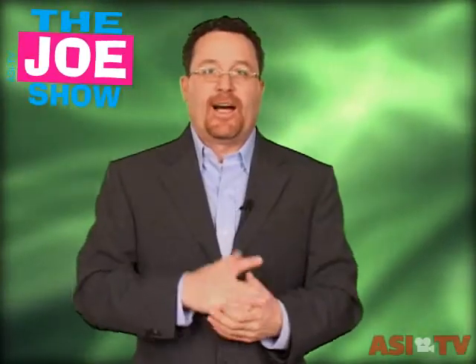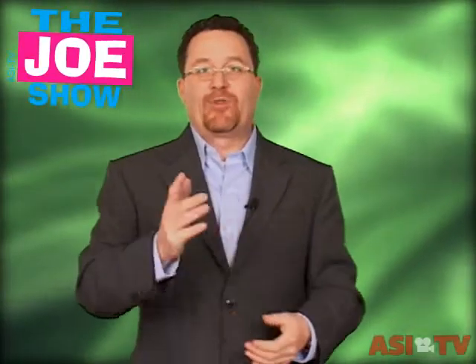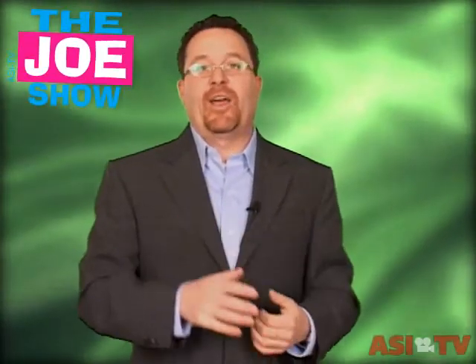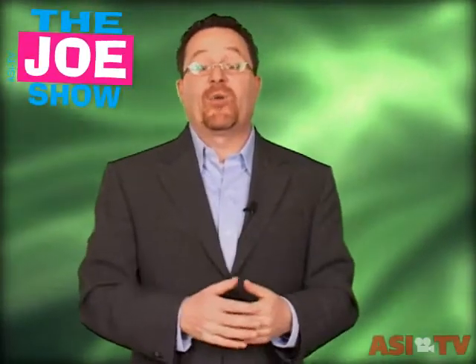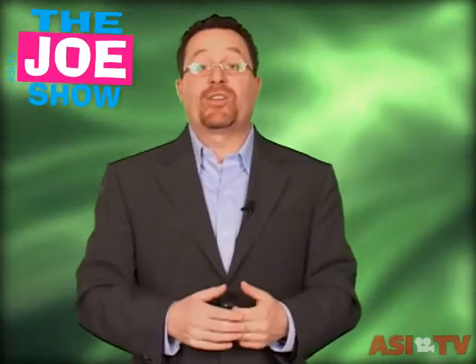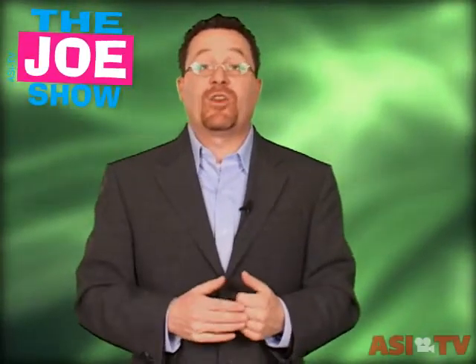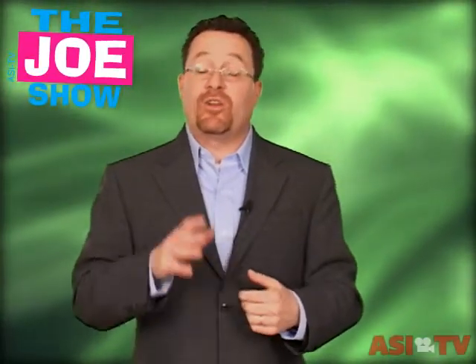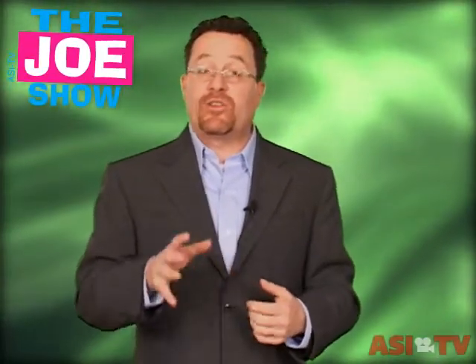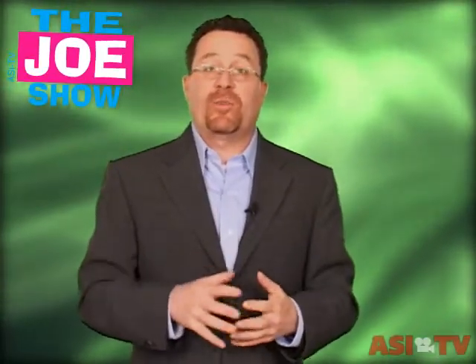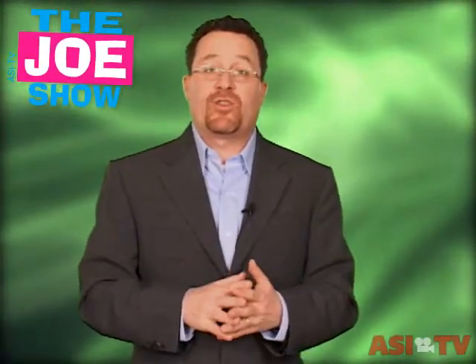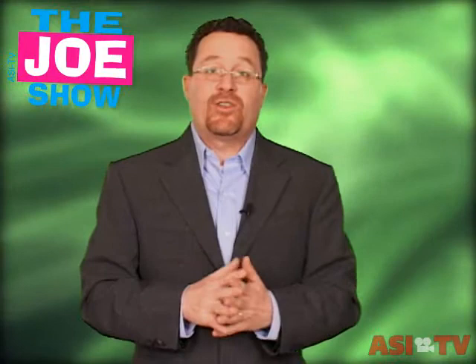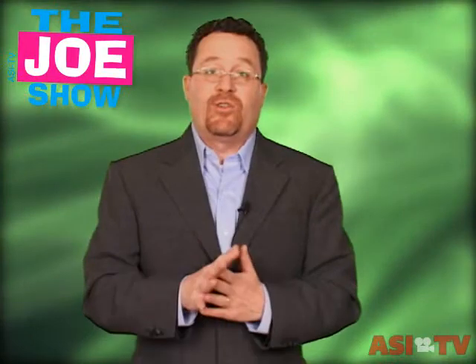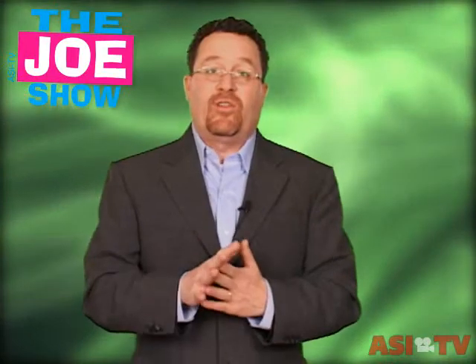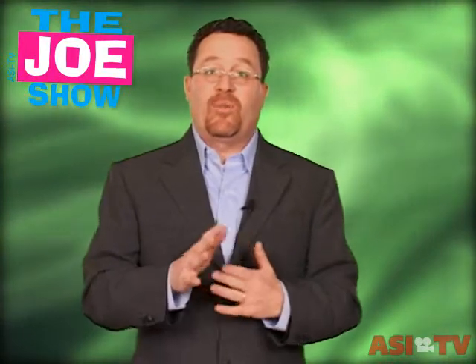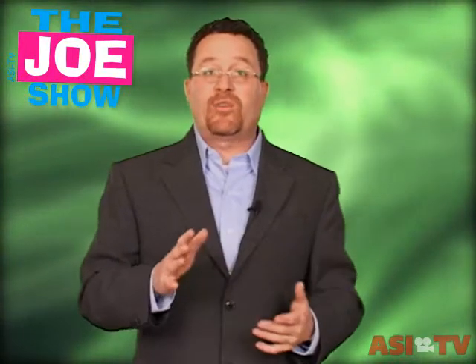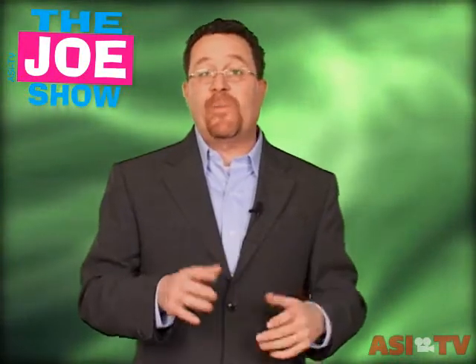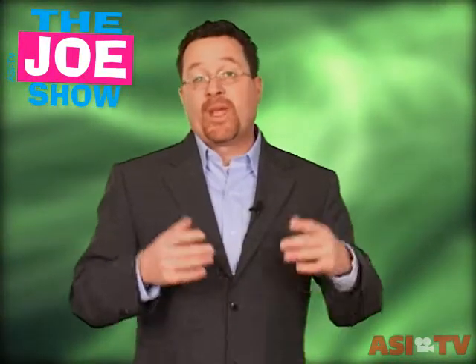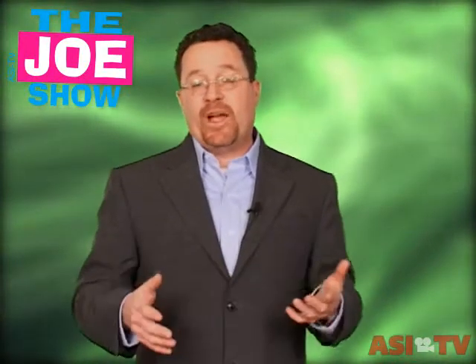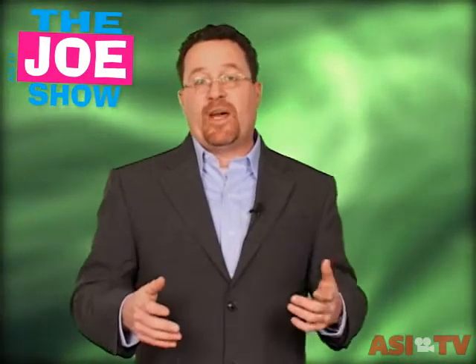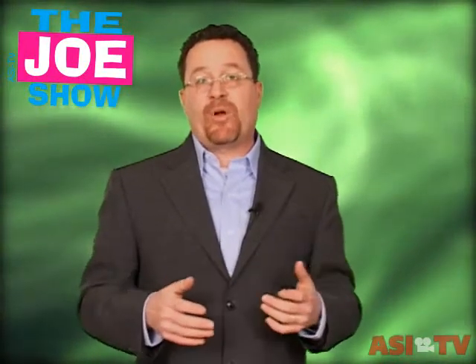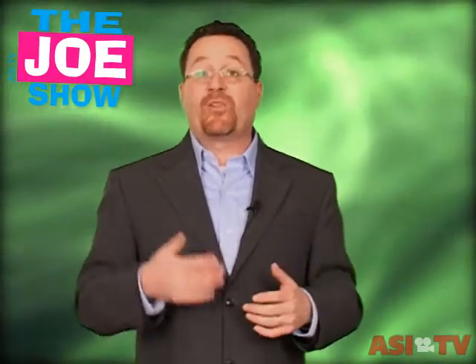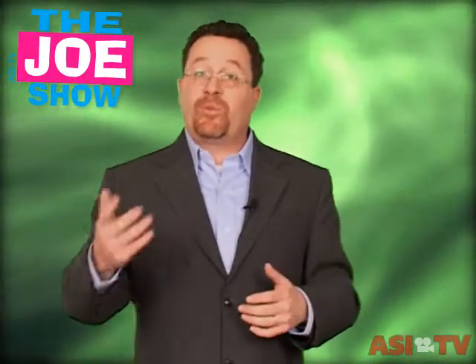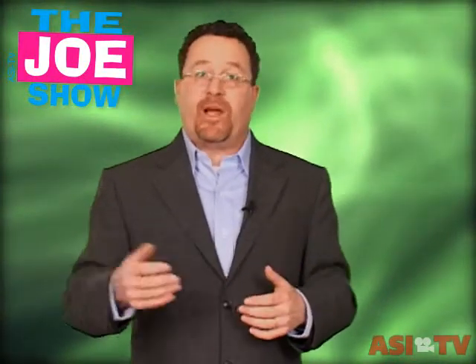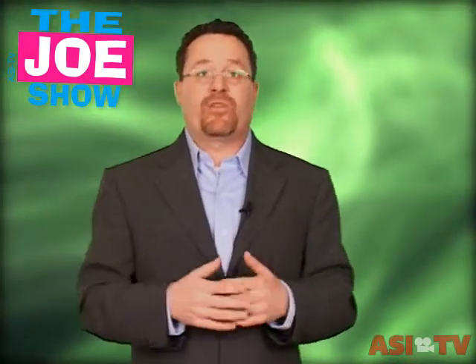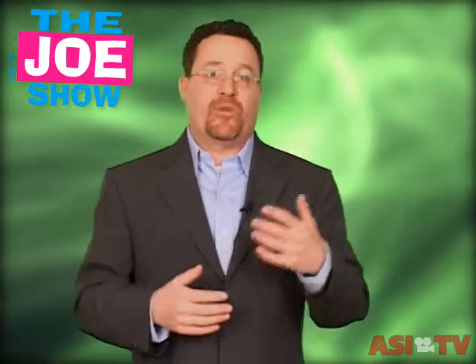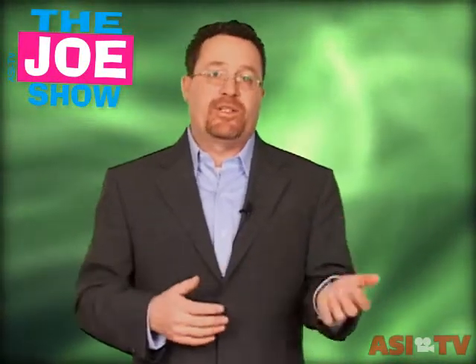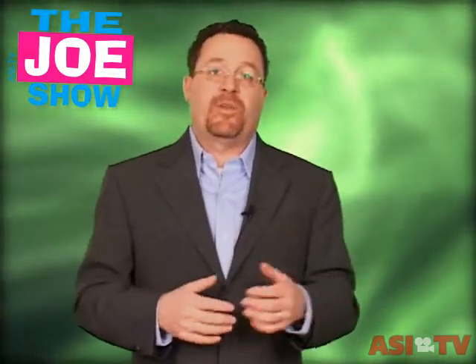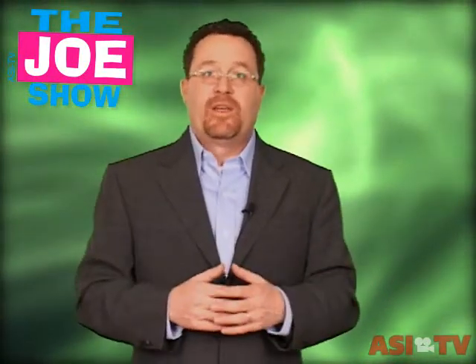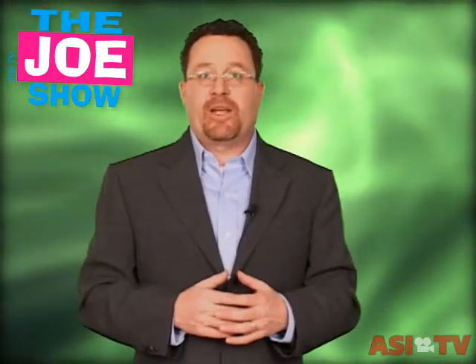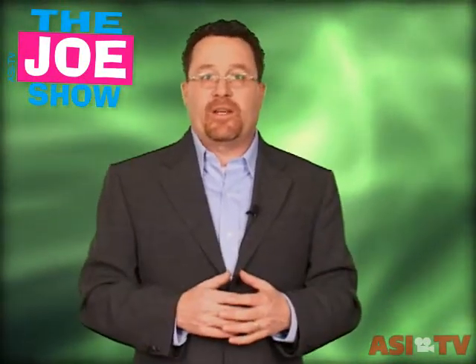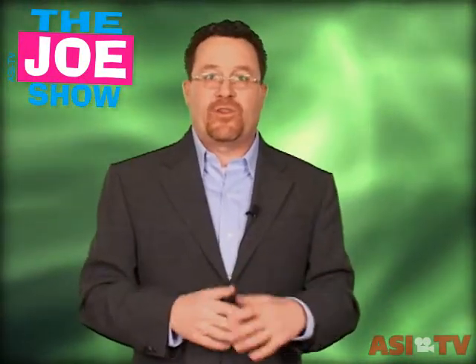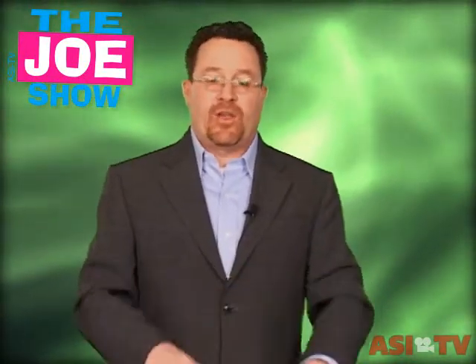Hi, I'm Joe Haley. You're watching The Joe Show. It's still the beginning of trade show season here, and because of that, I have a lot of products from suppliers from their exhibits that I'd like to show you.